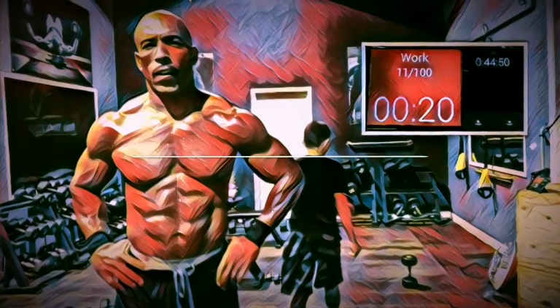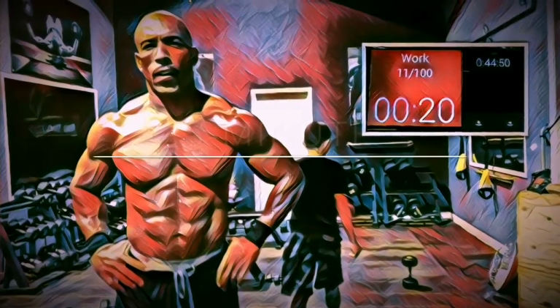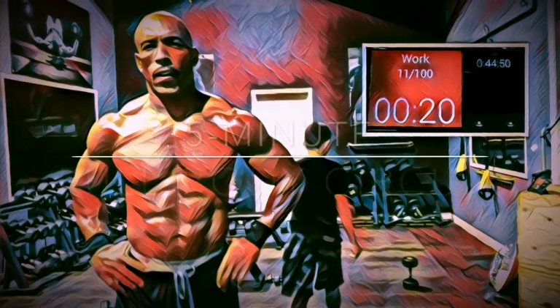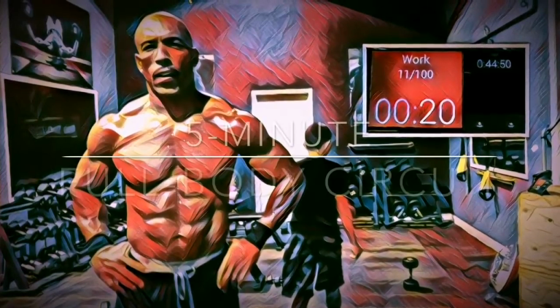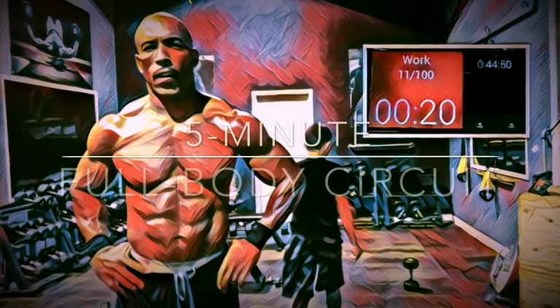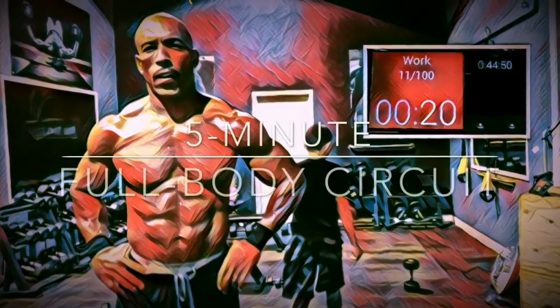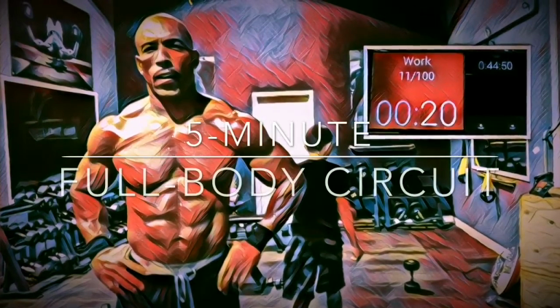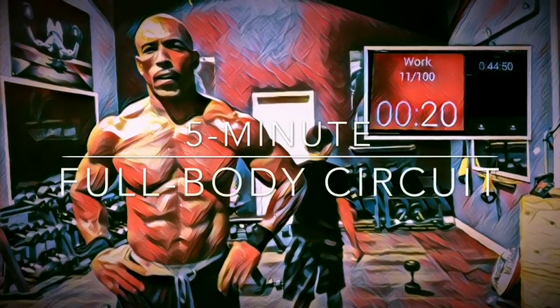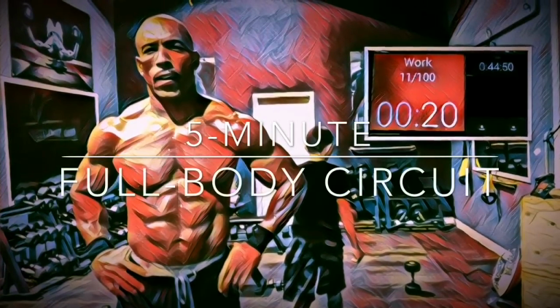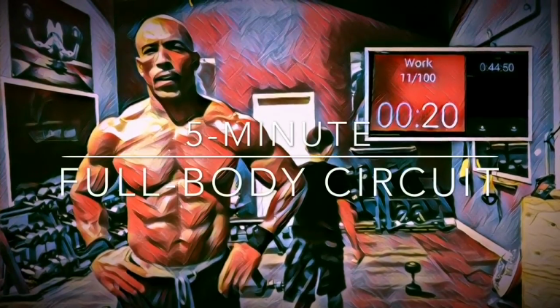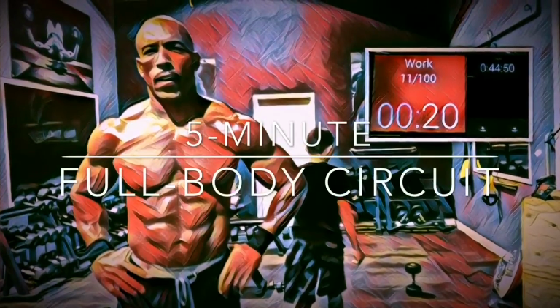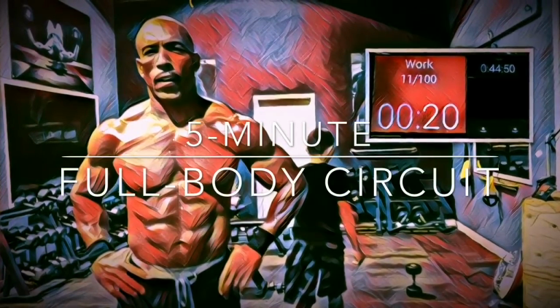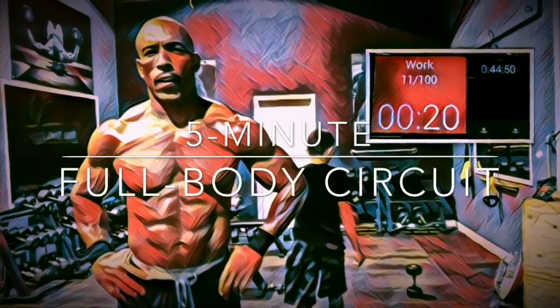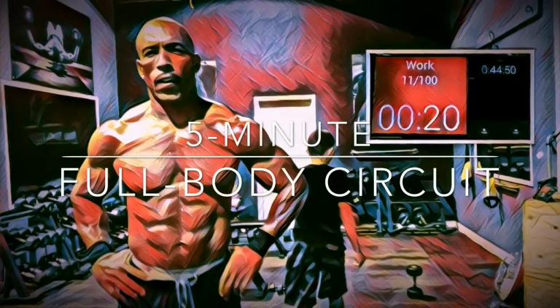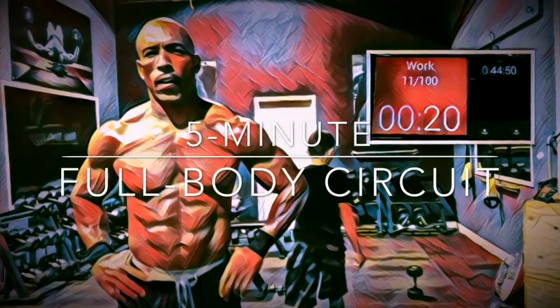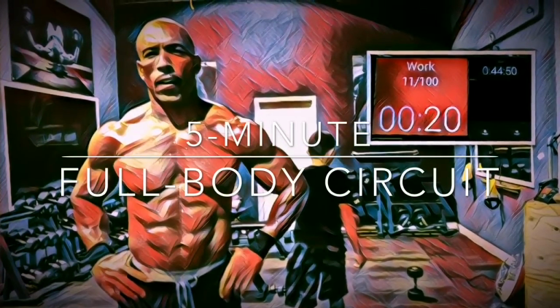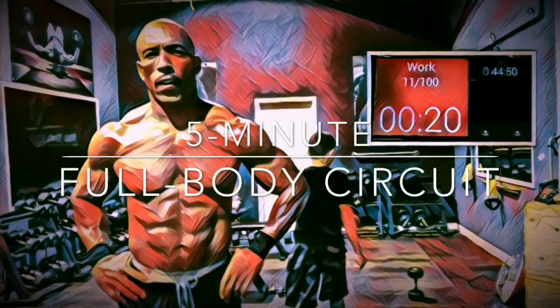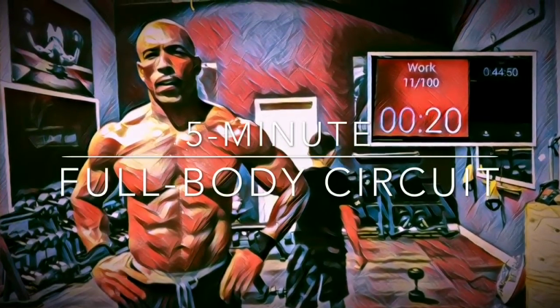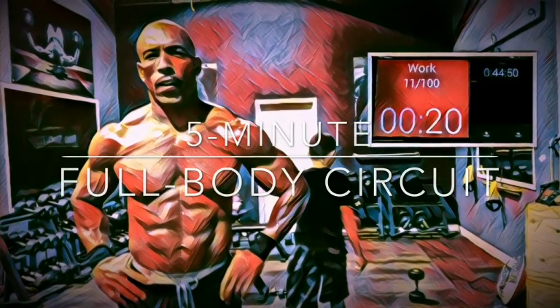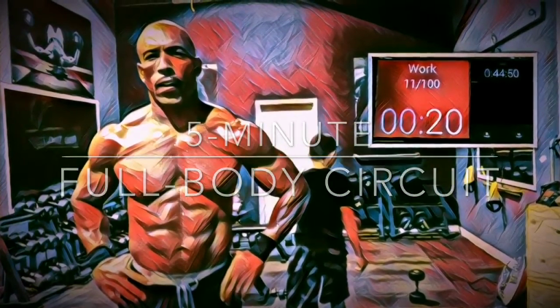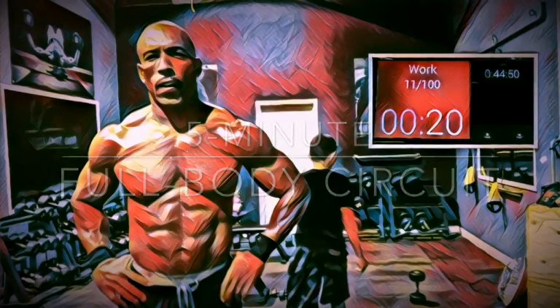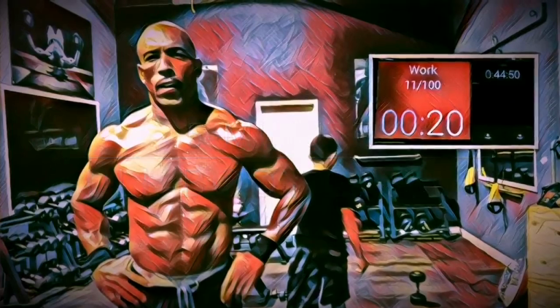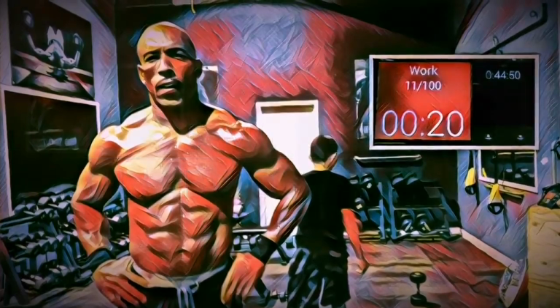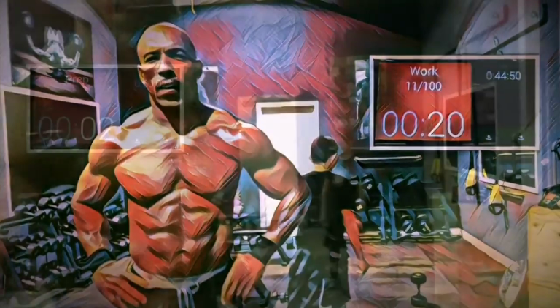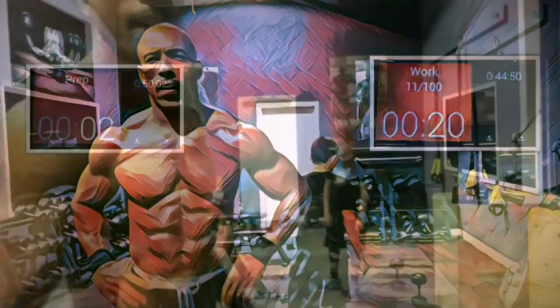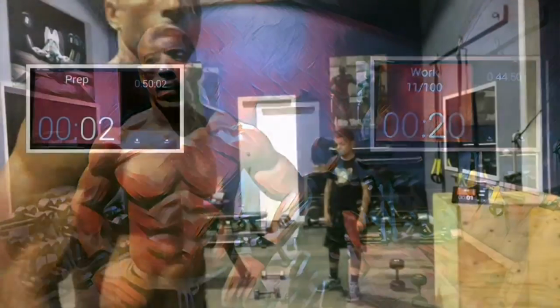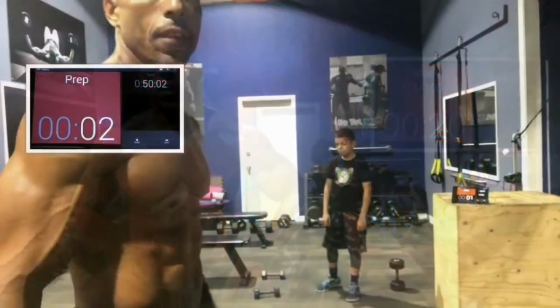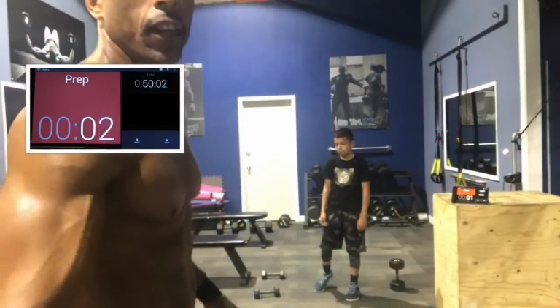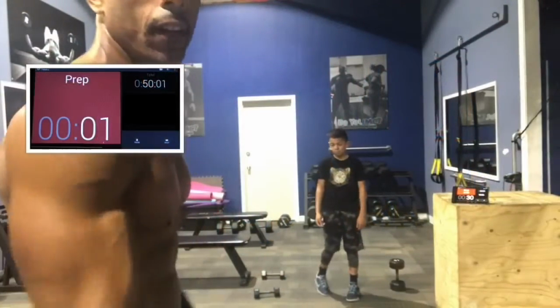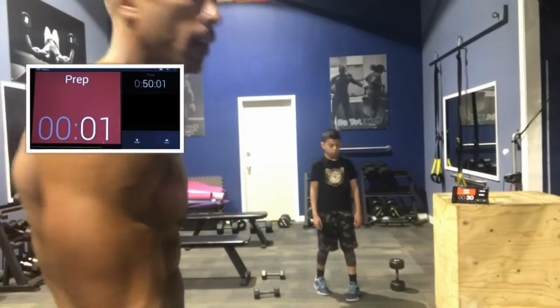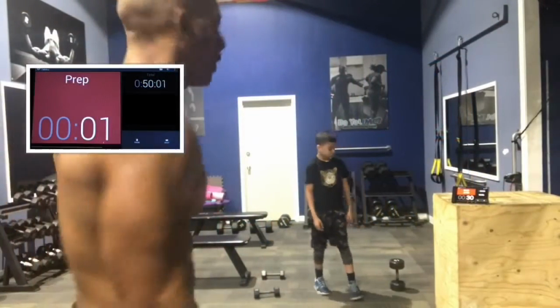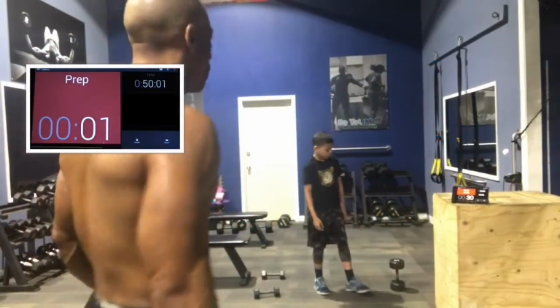Welcome back to UMC Workout, guys. This here is a five-minute full-body circuit brought to you by Coach Bobby and Amari.